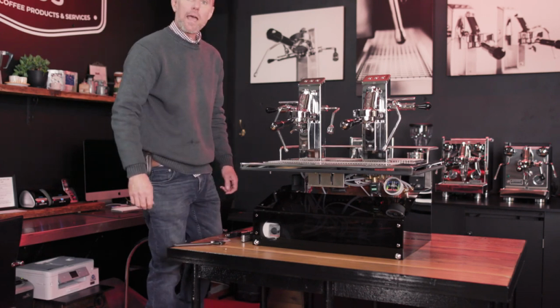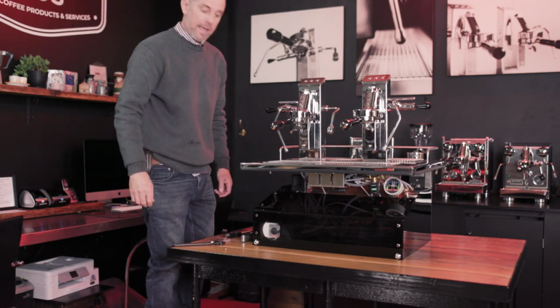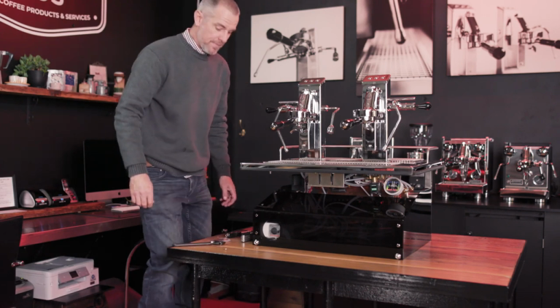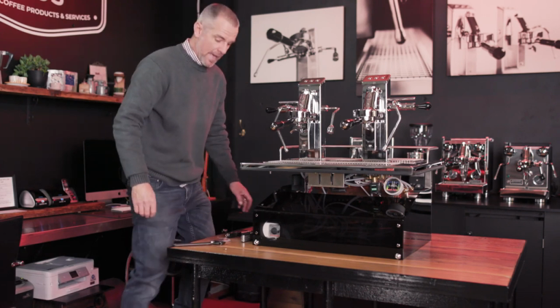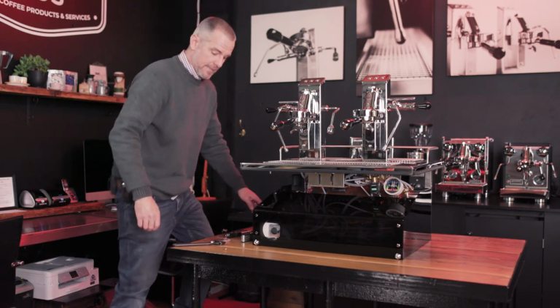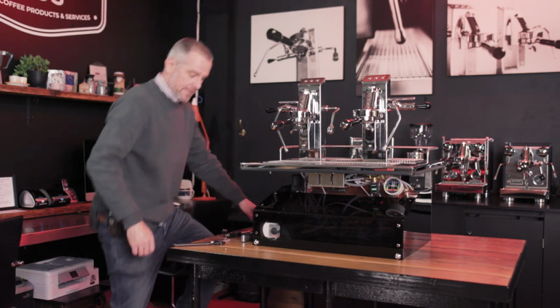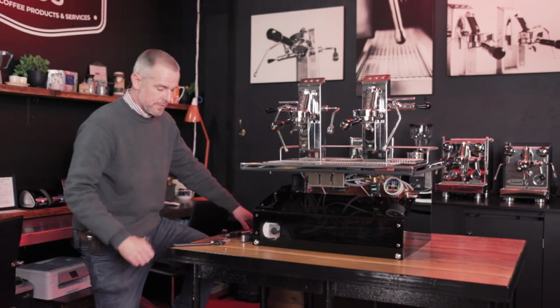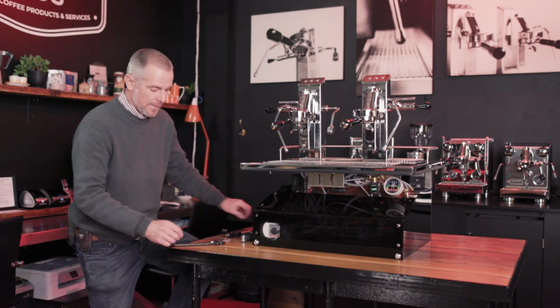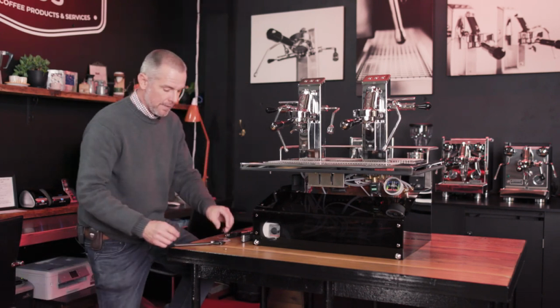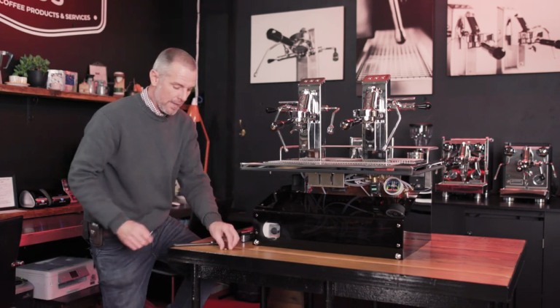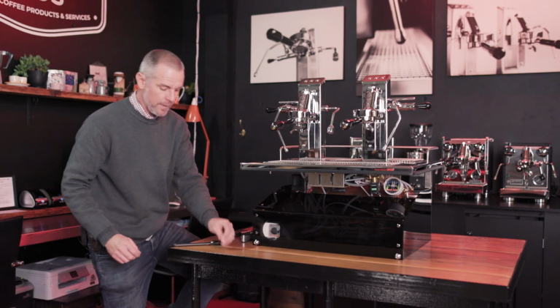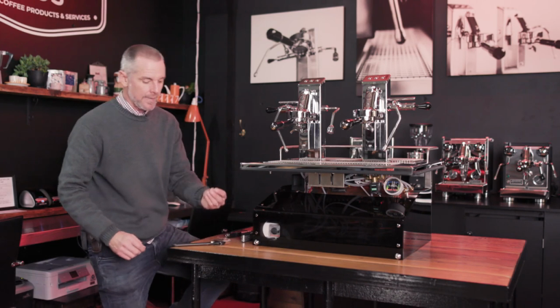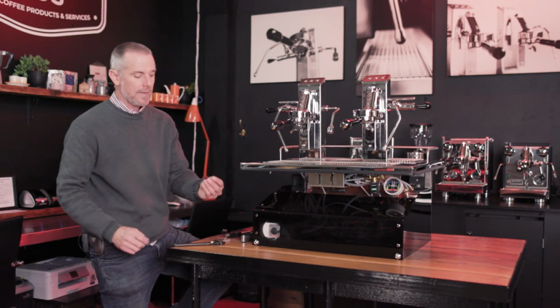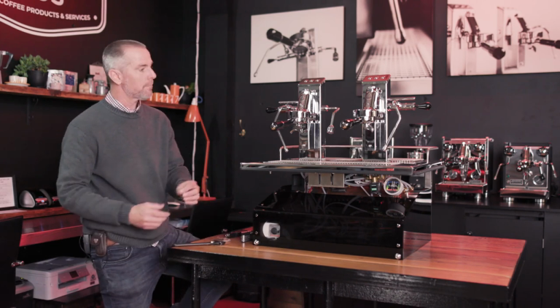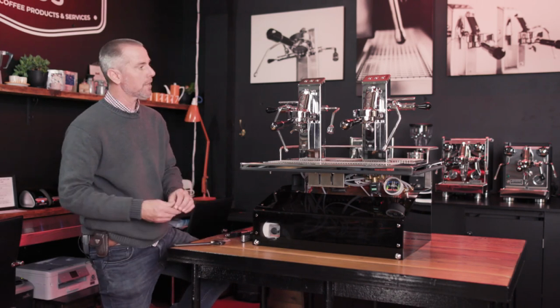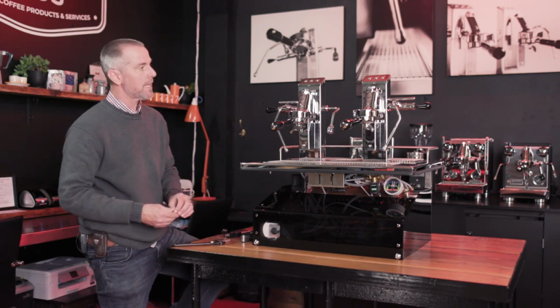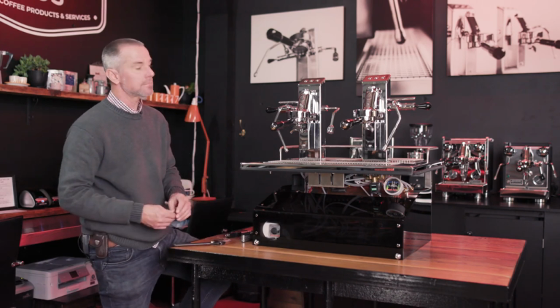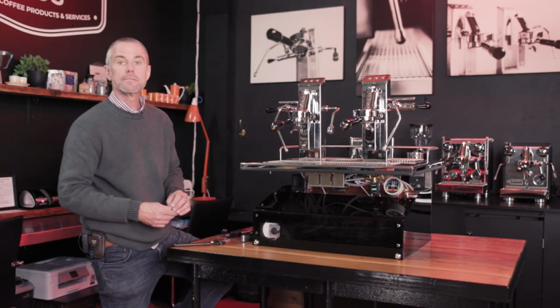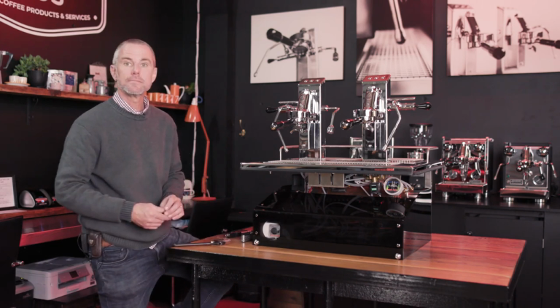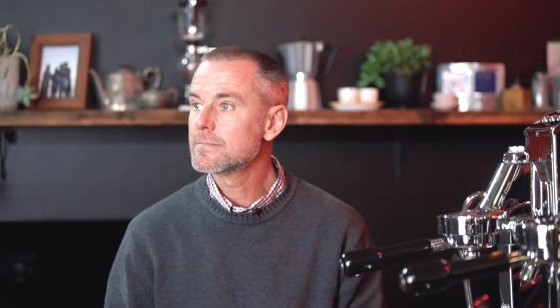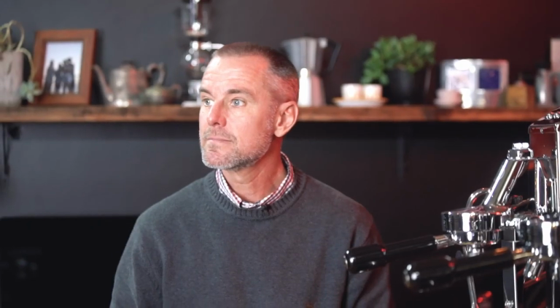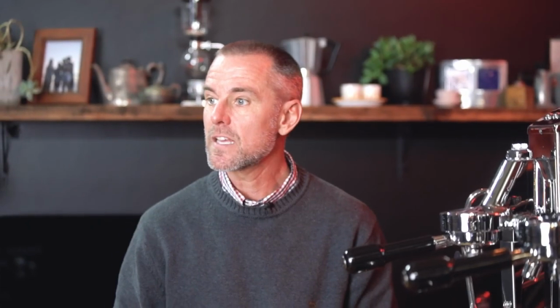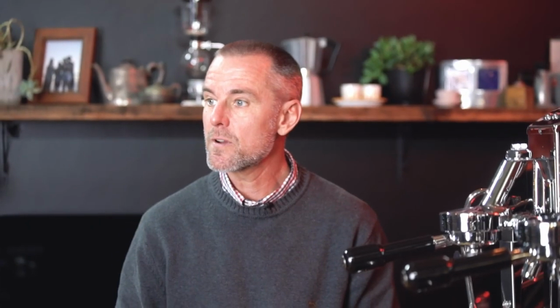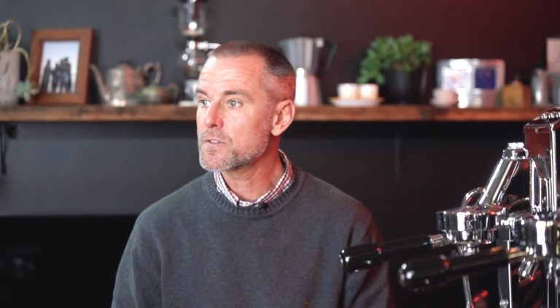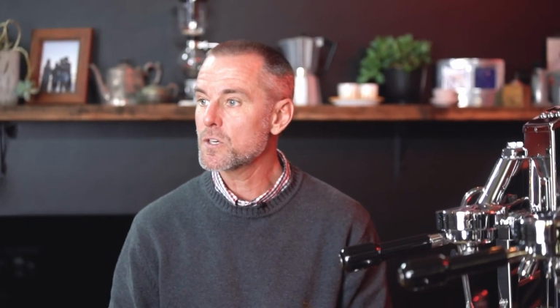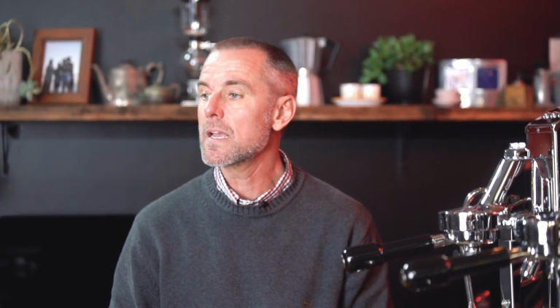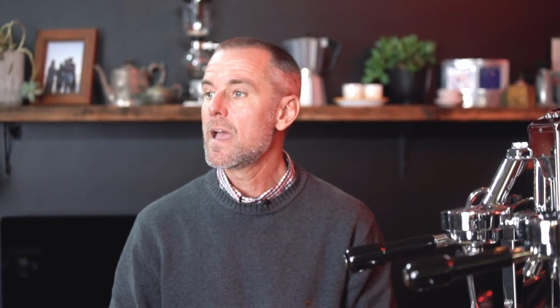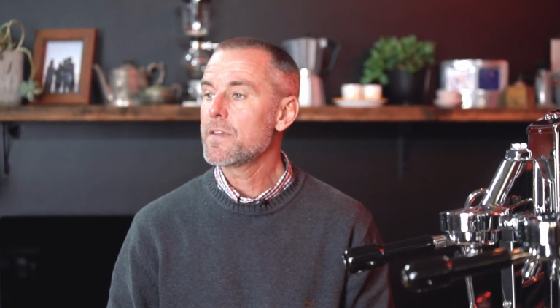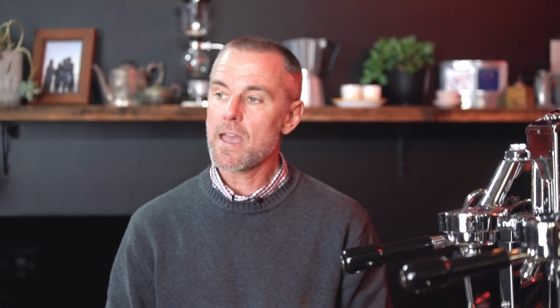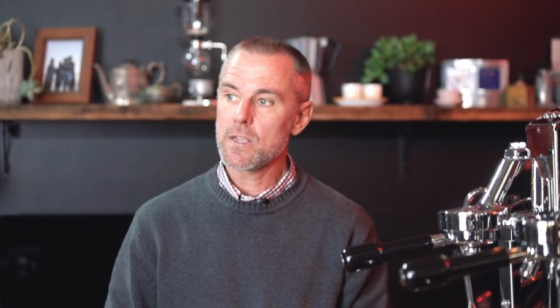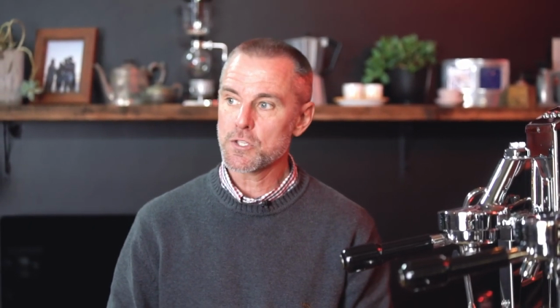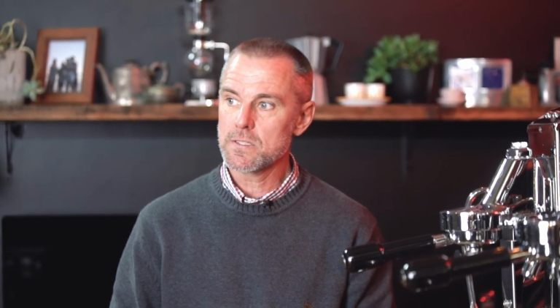And that is how we unblock a jet. Thanks very much for watching. If you have any questions, please contact us at info@espressodeck.com.